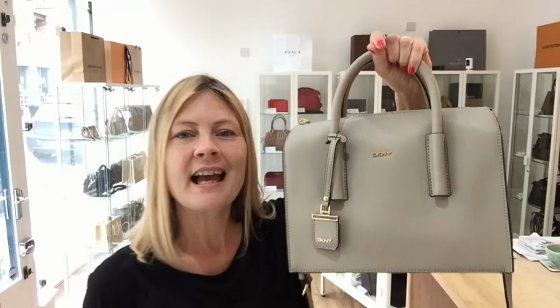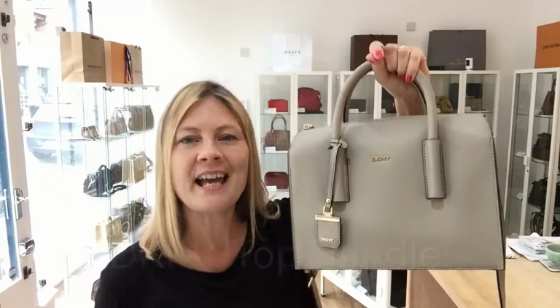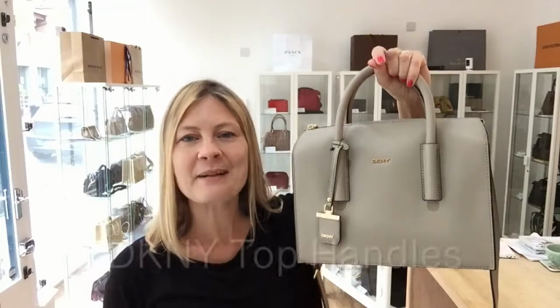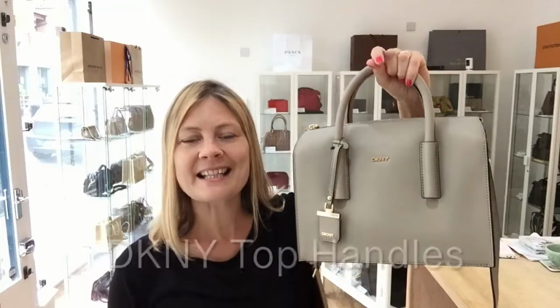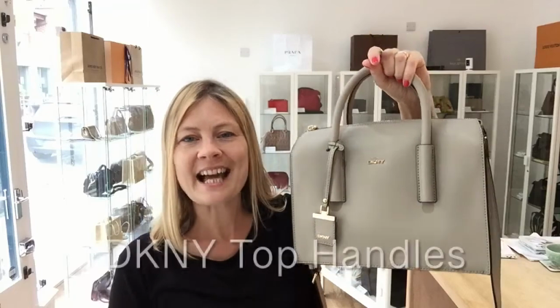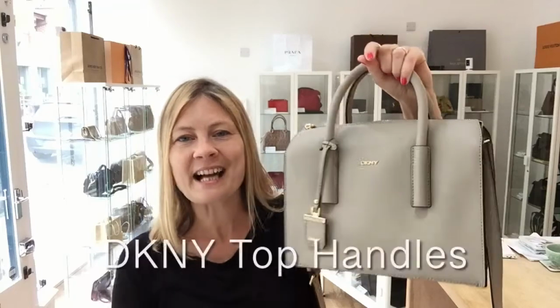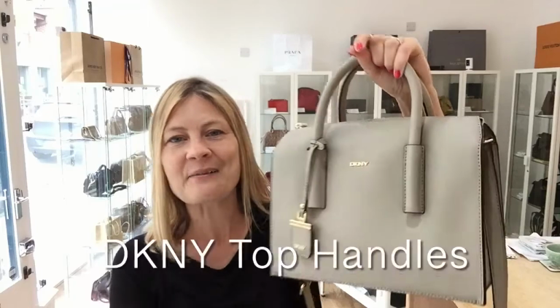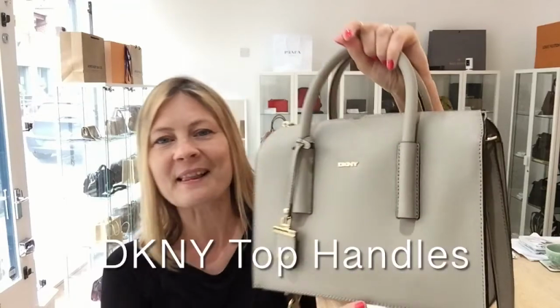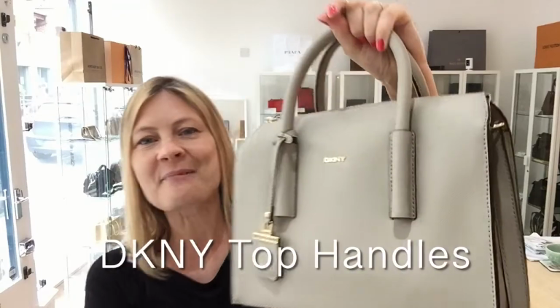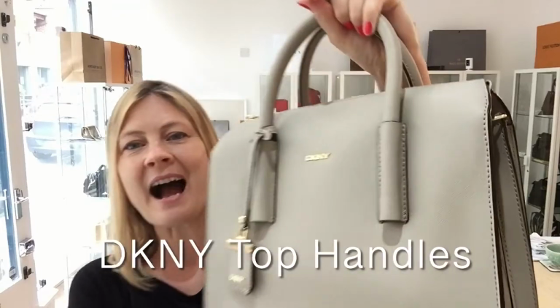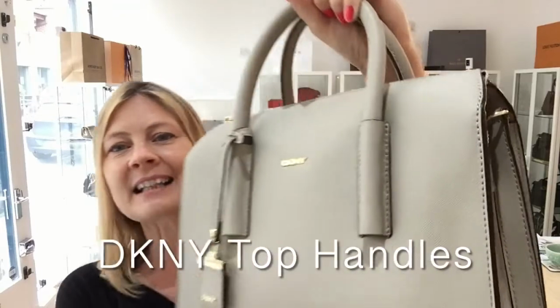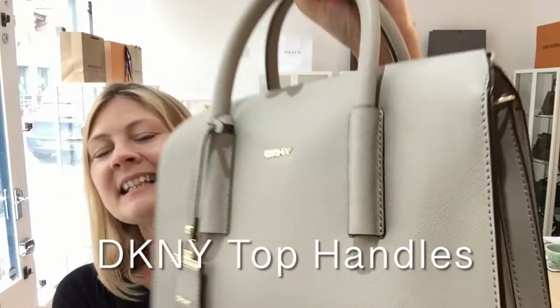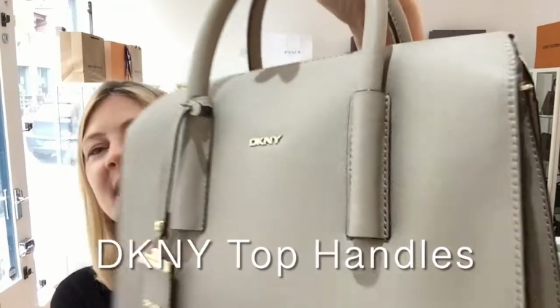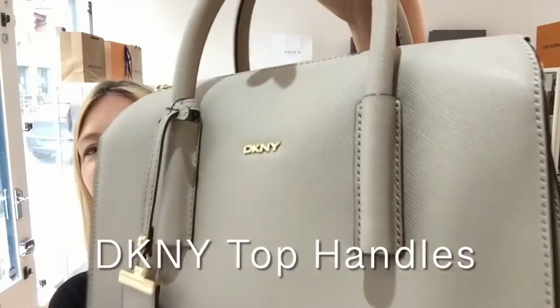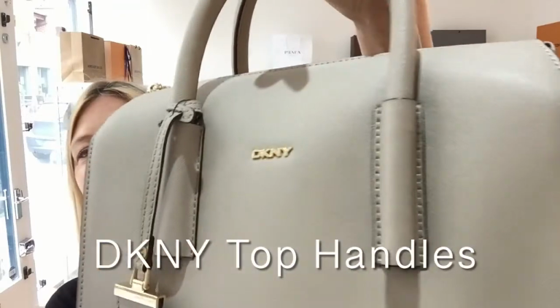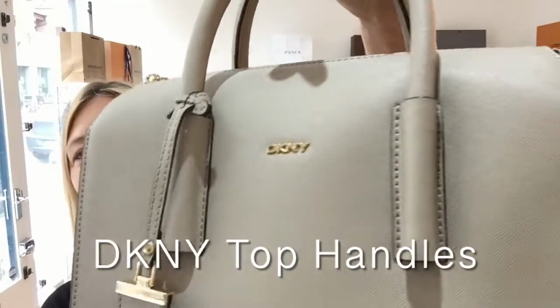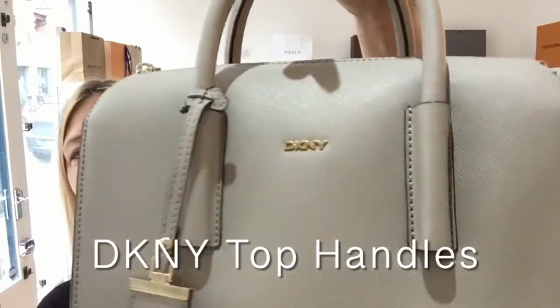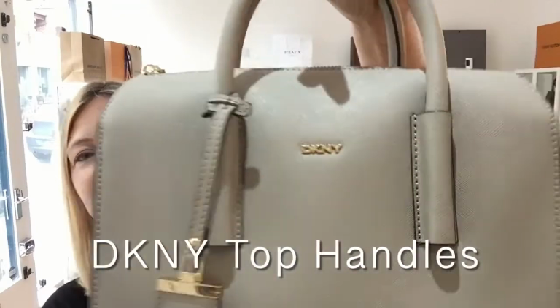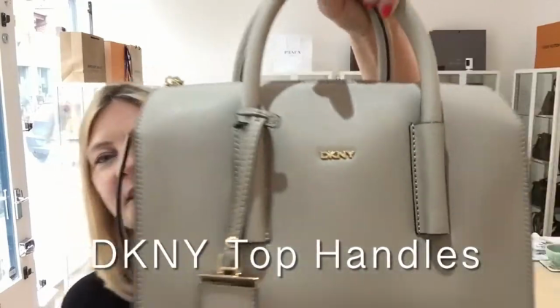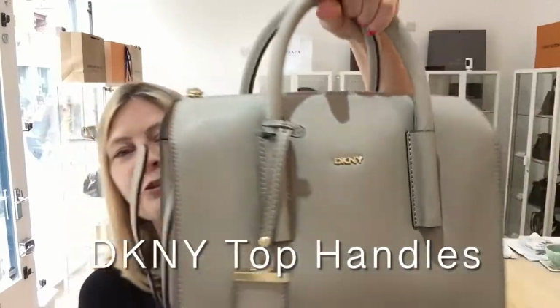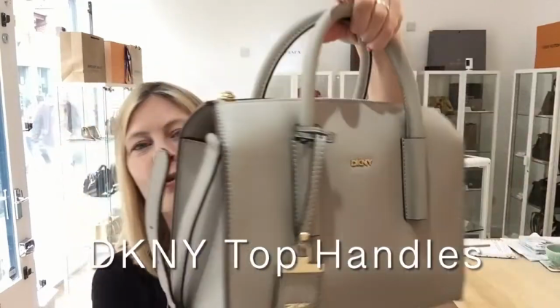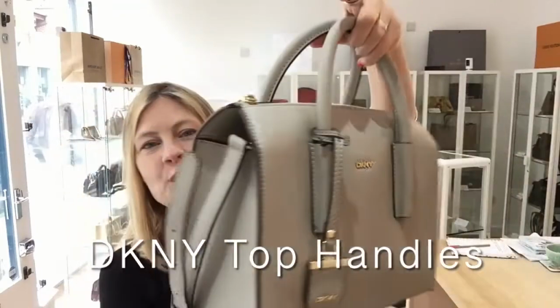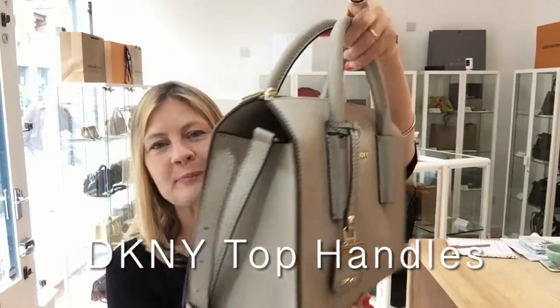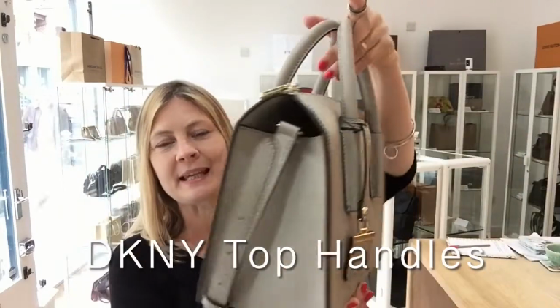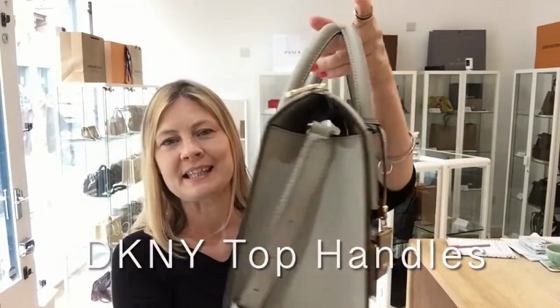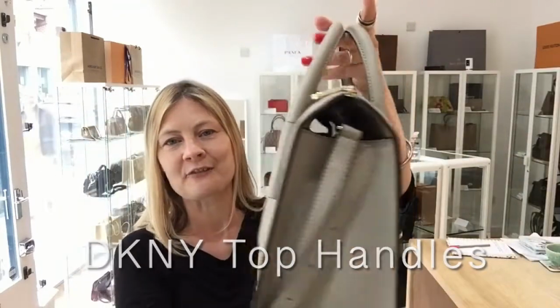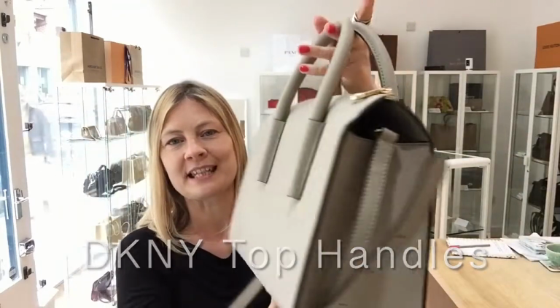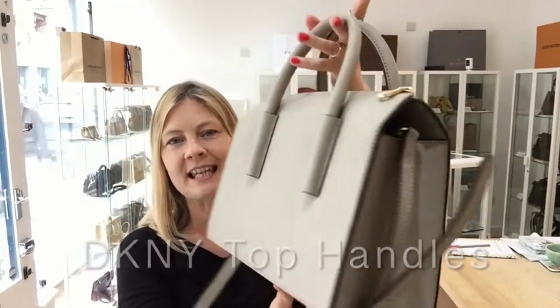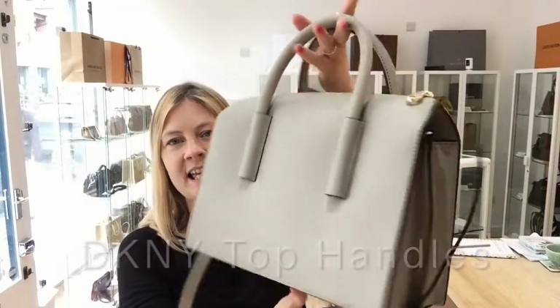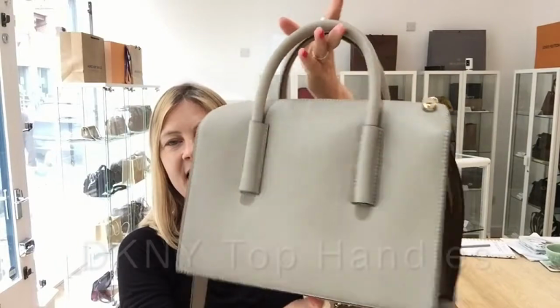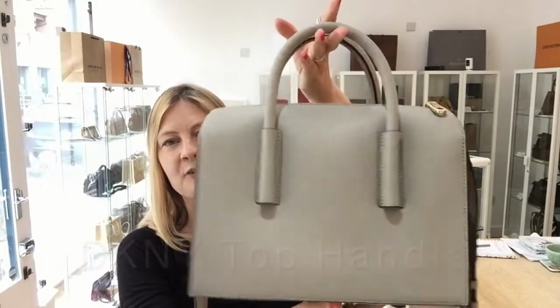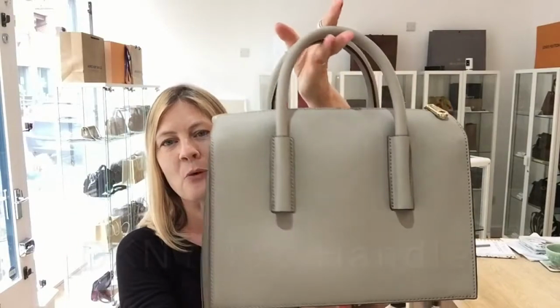Hey, I'm Candygan, welcome back. Today's bag is a gorgeous piece of DKNY.